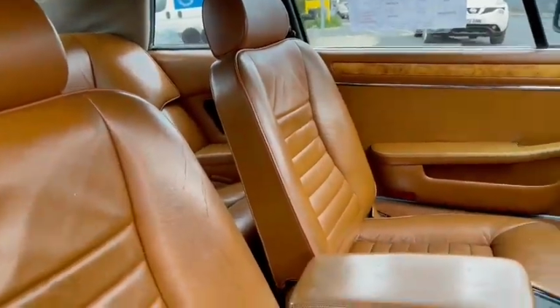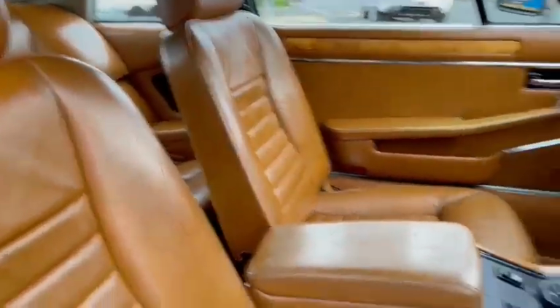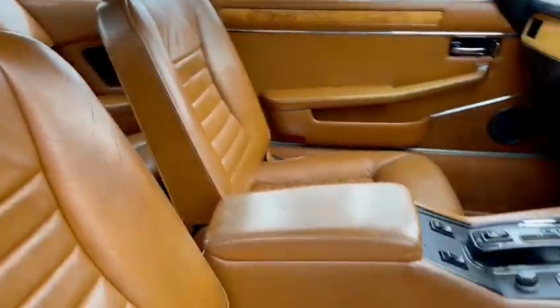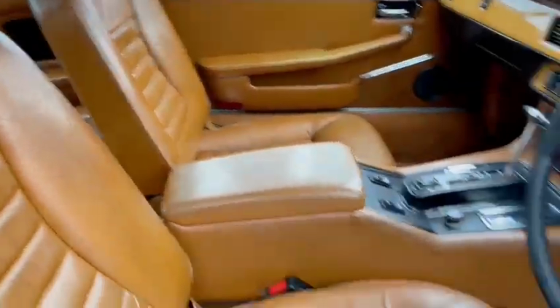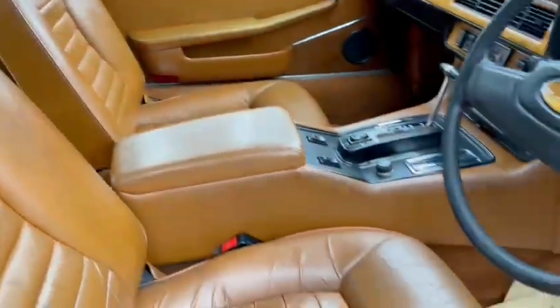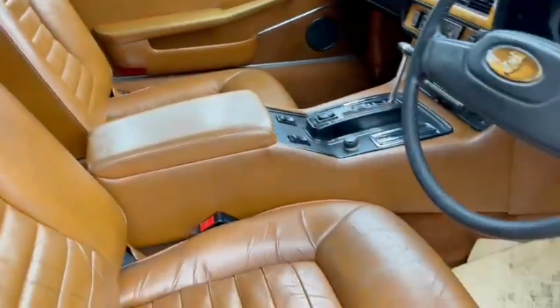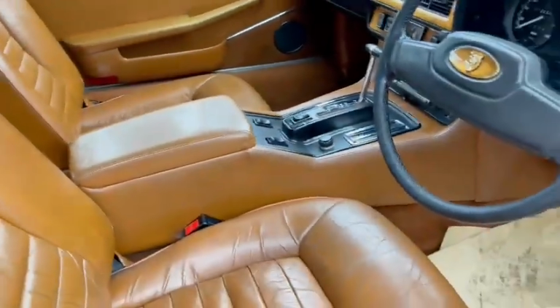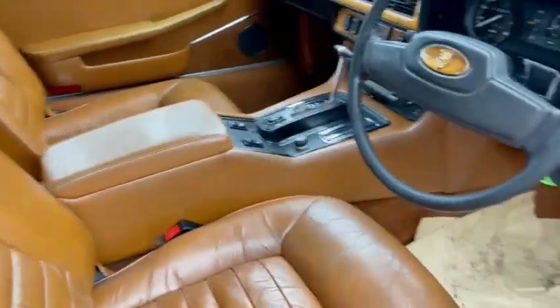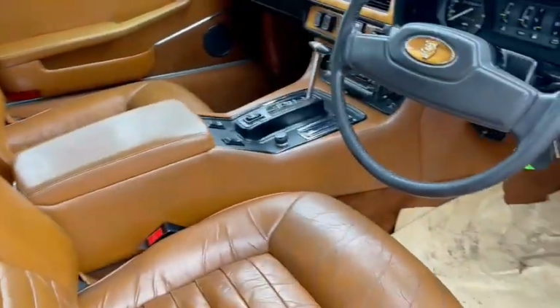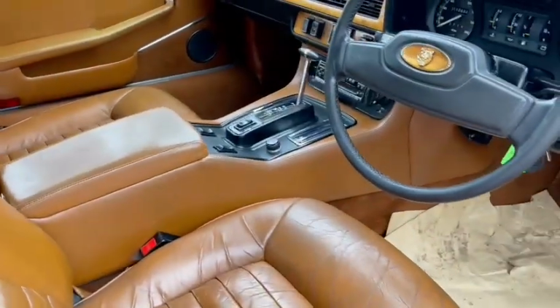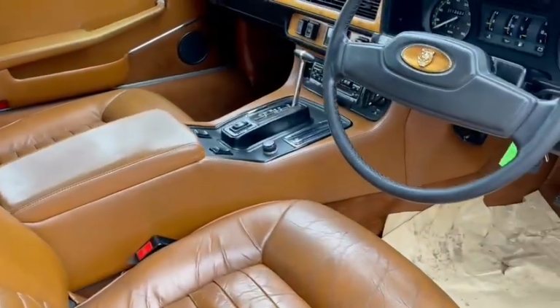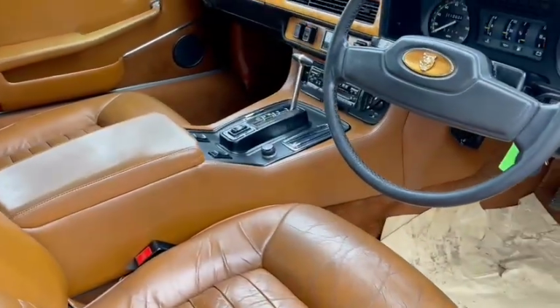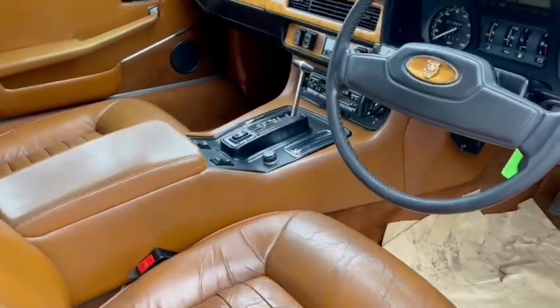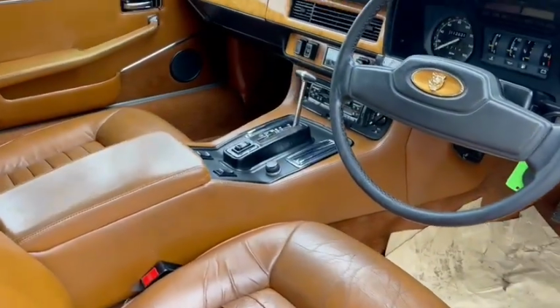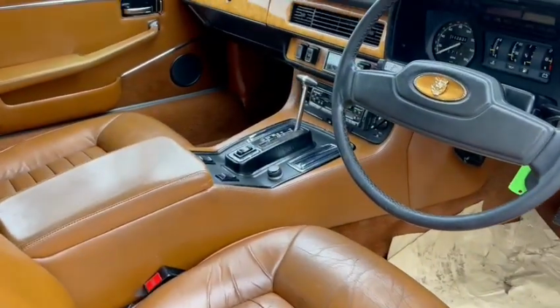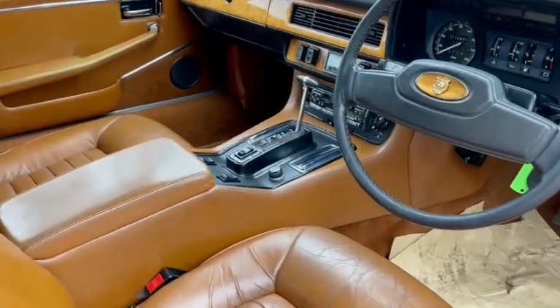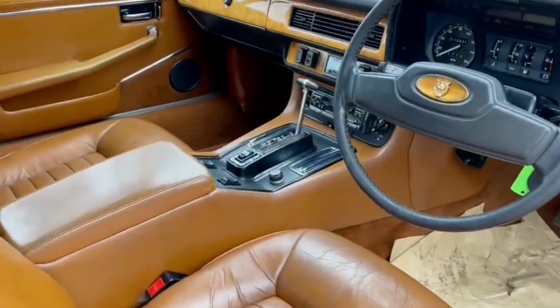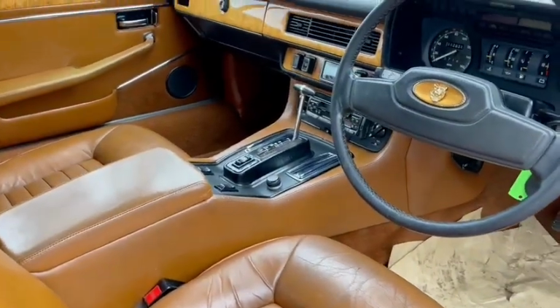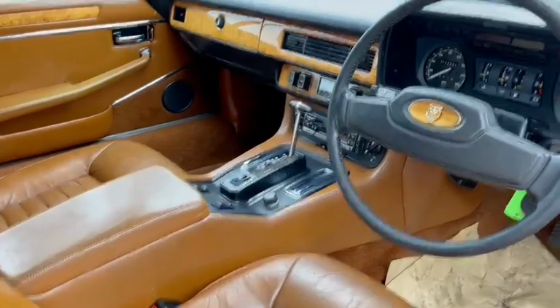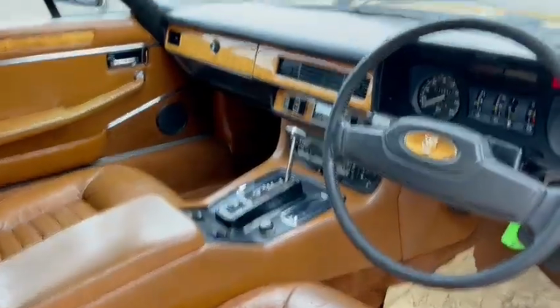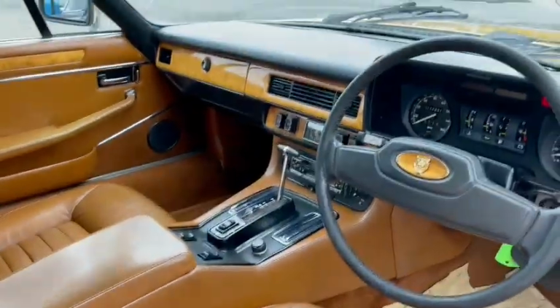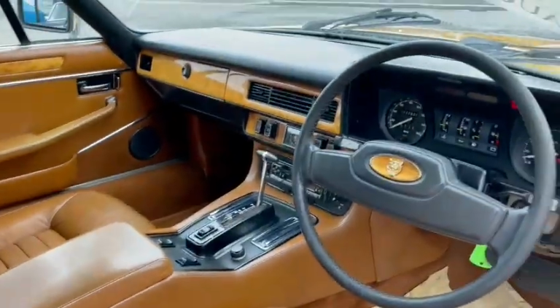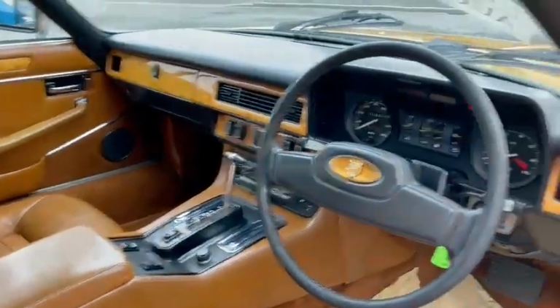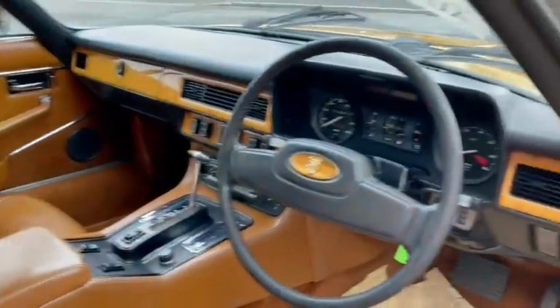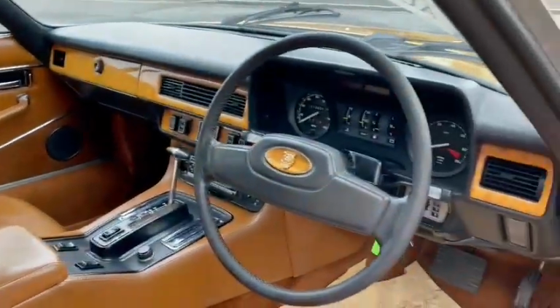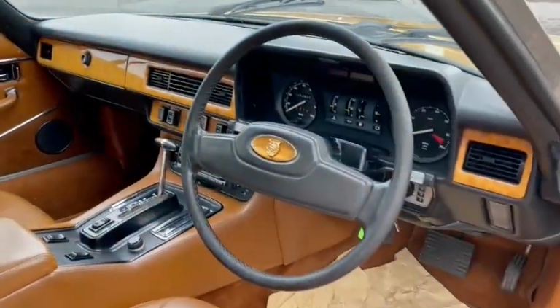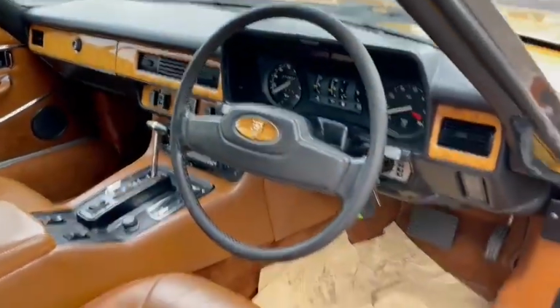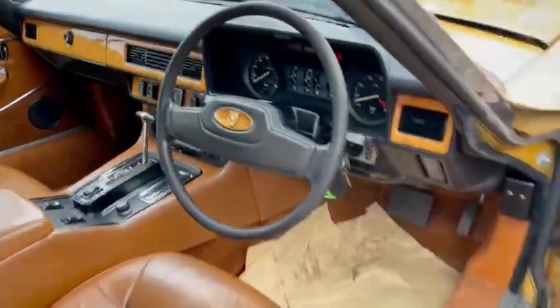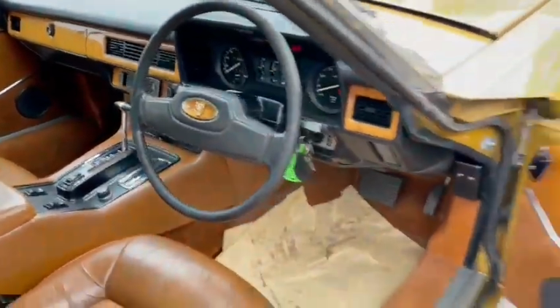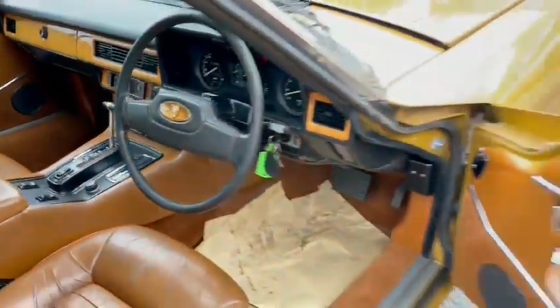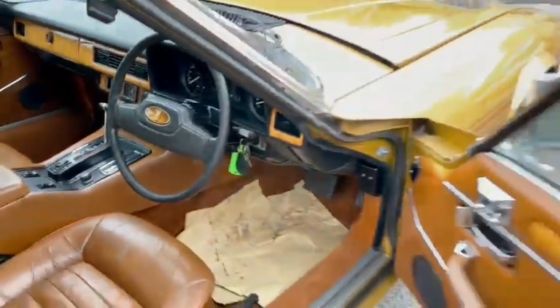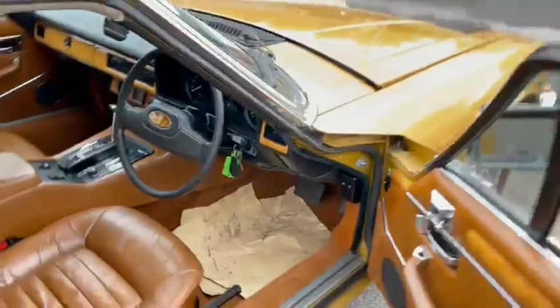All nice and tidy and presentable in there. Just a little bit of a shame about the driver's seat but it's an easy fix. Headlining just starting to drop a little bit but overall can't really complain too much about the interior — it's clean, it's tidy, it's smart and presentable.